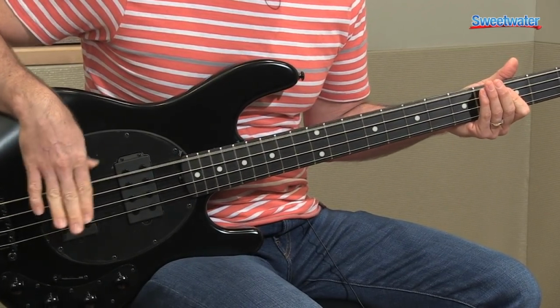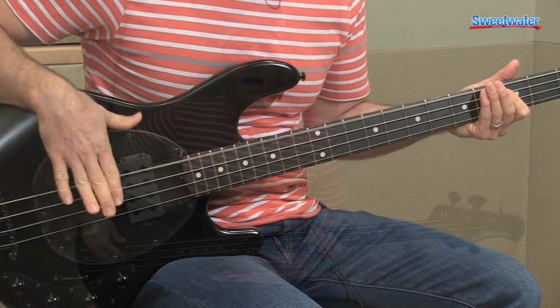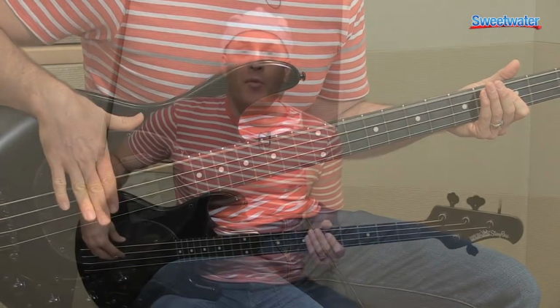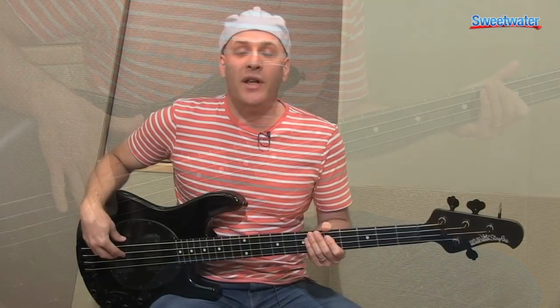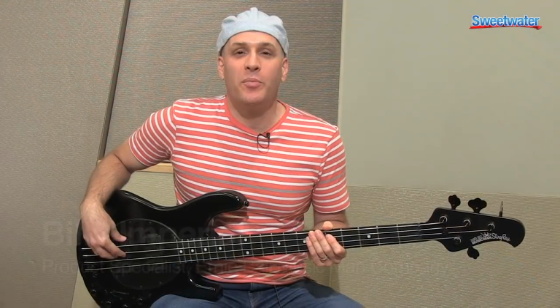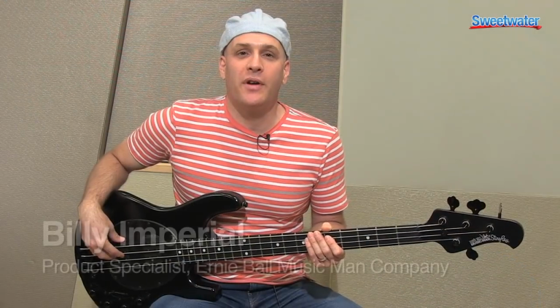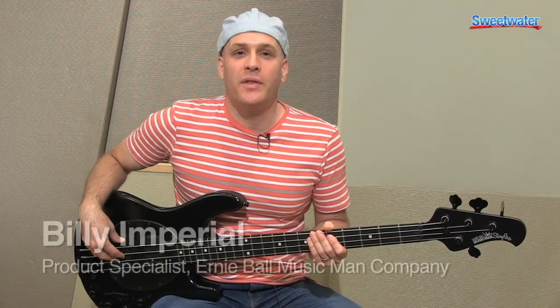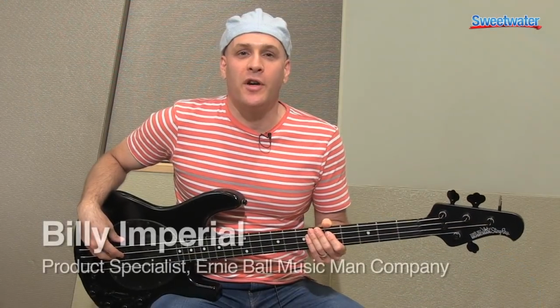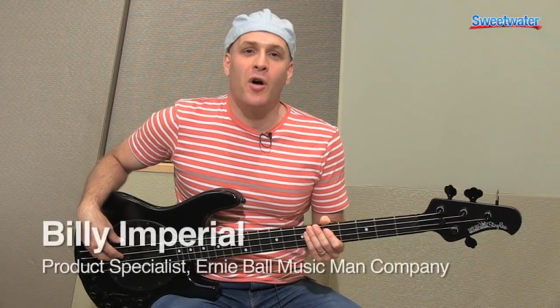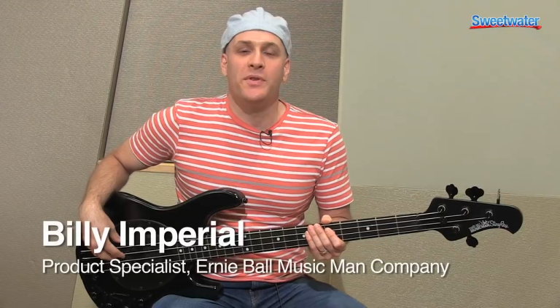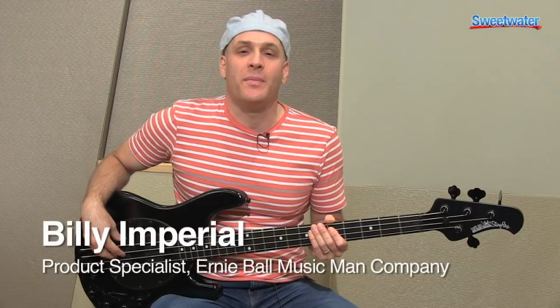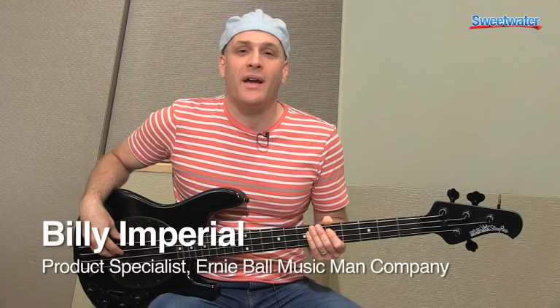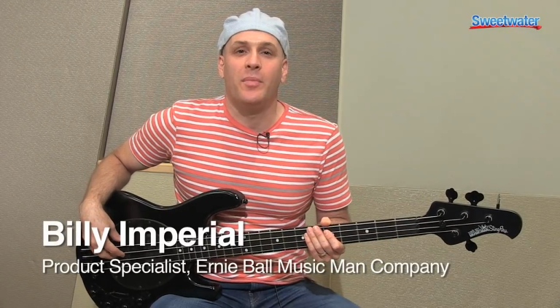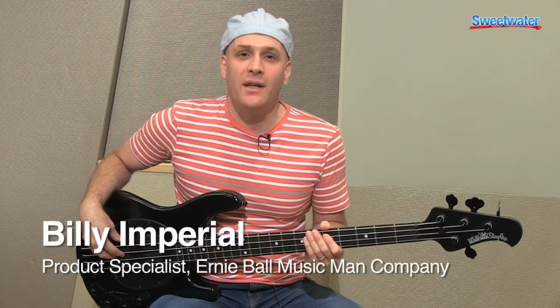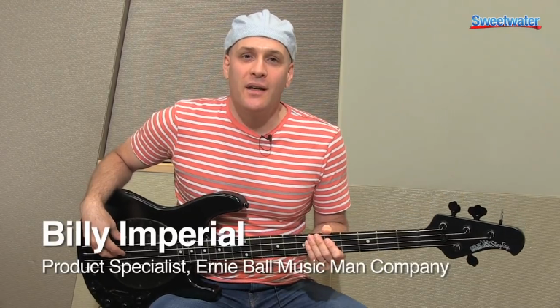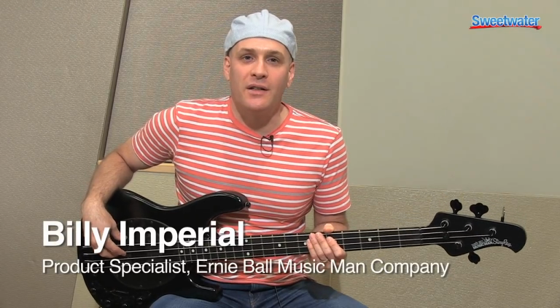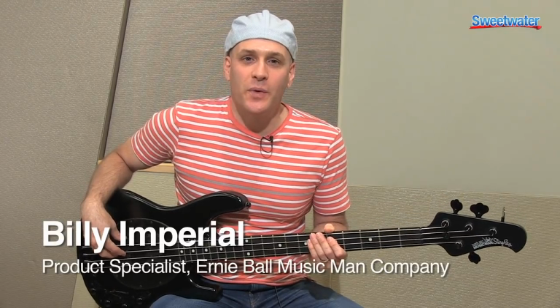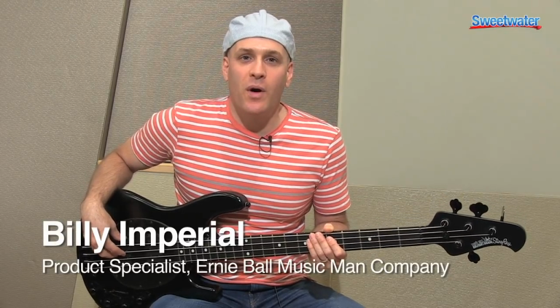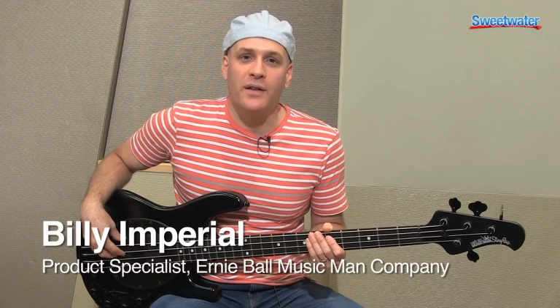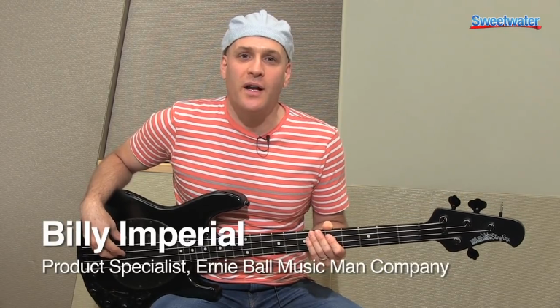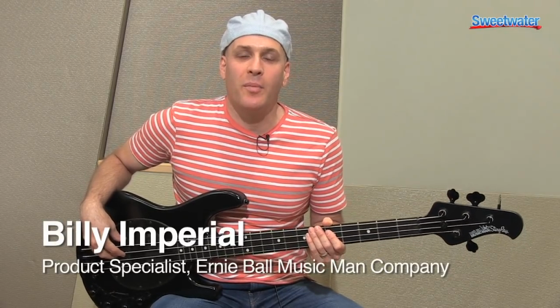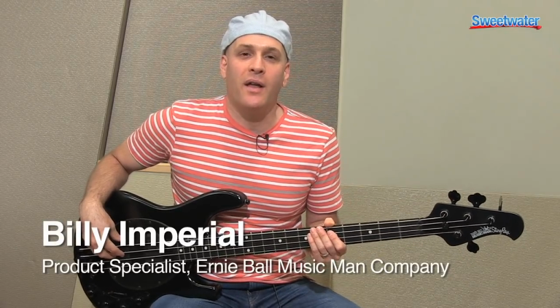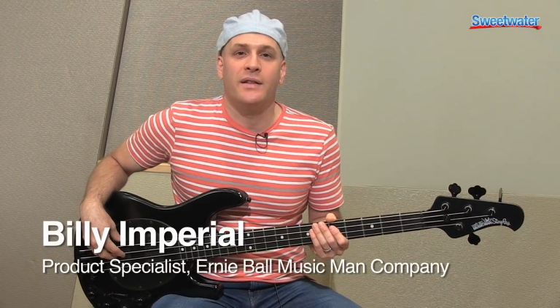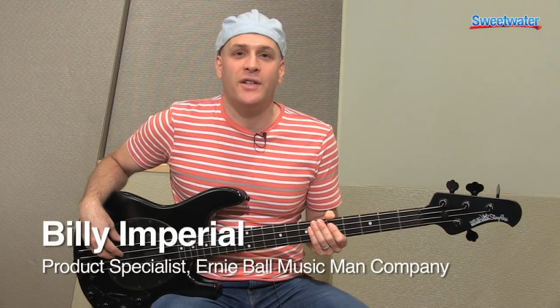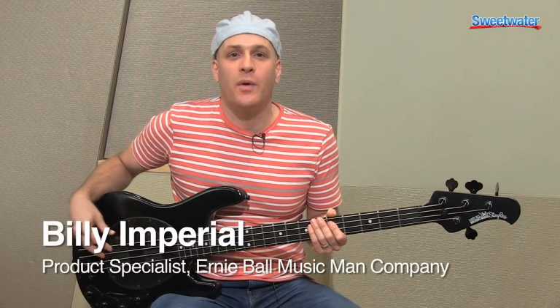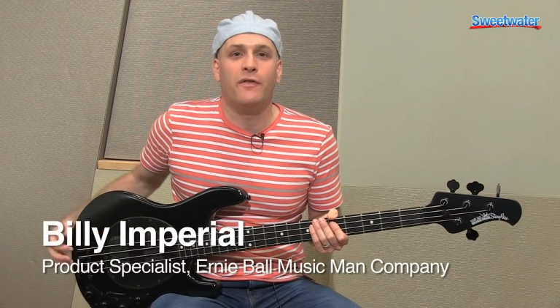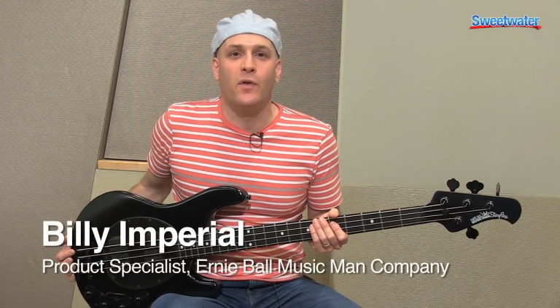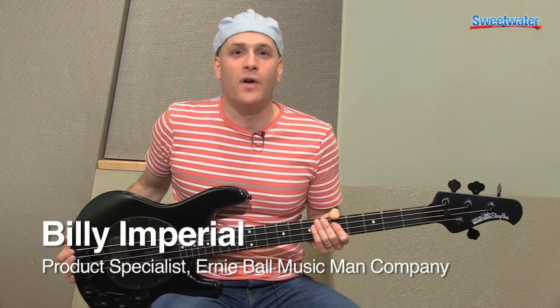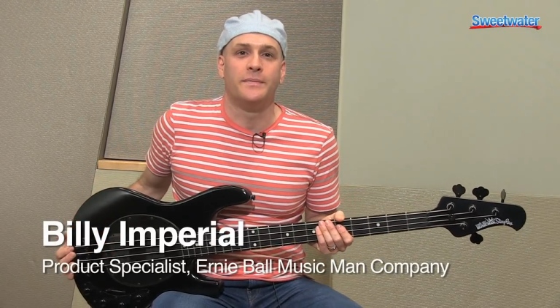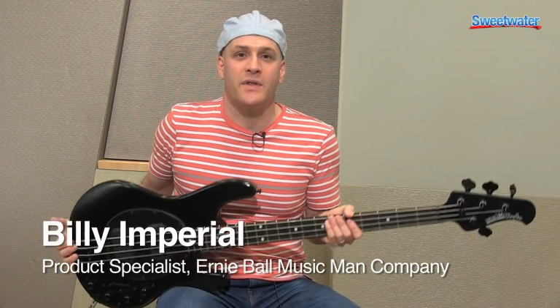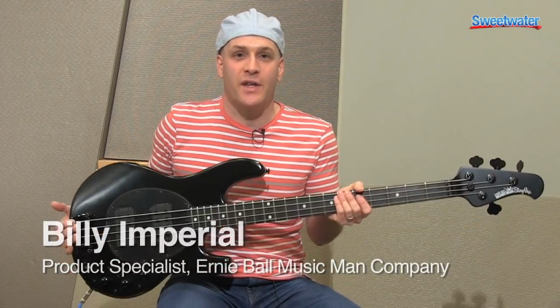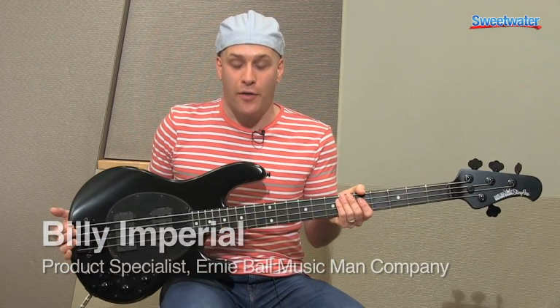Hi, I'm Billy Imperial with the Ernie Ball Music Man Company, here at Sweetwater to talk about the Stingray 4 Stealth.